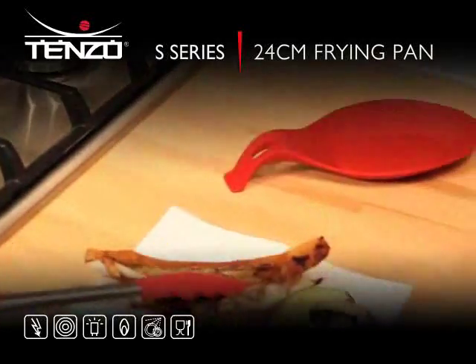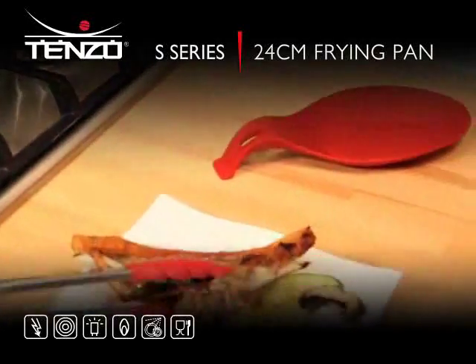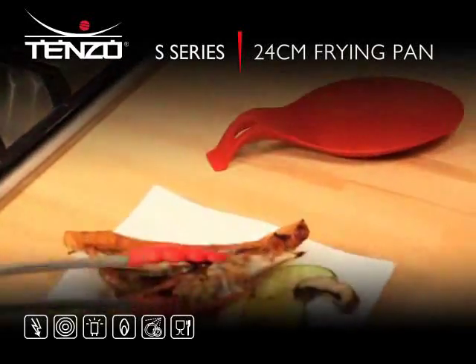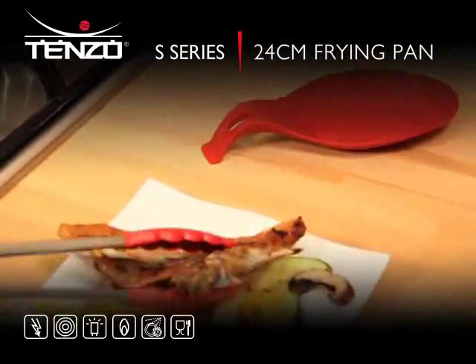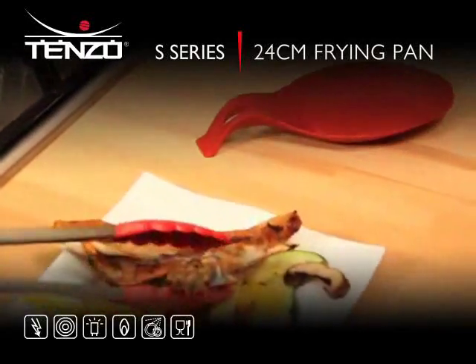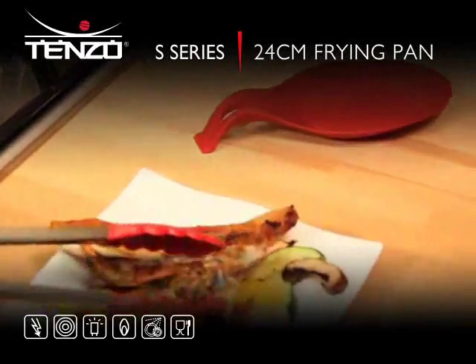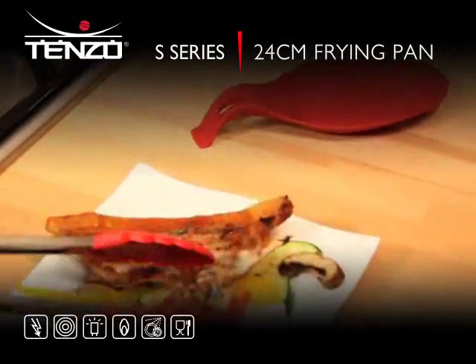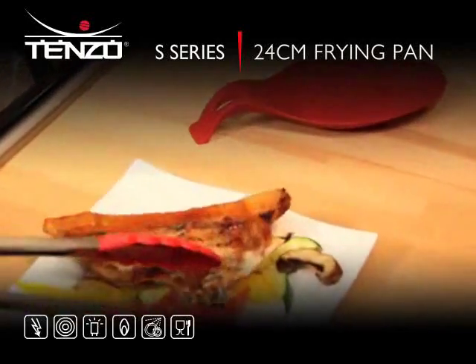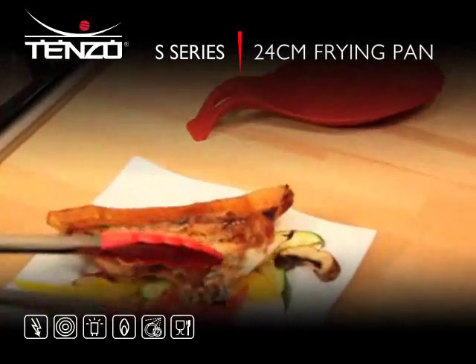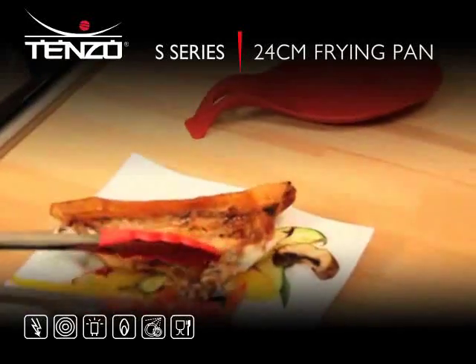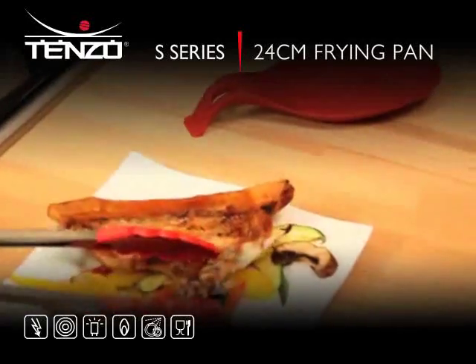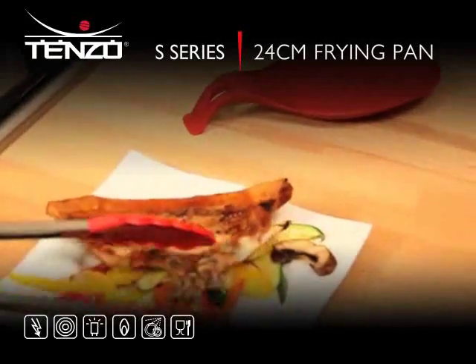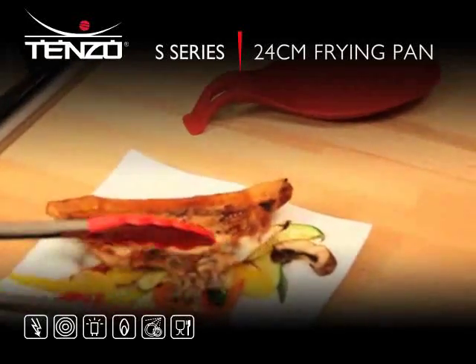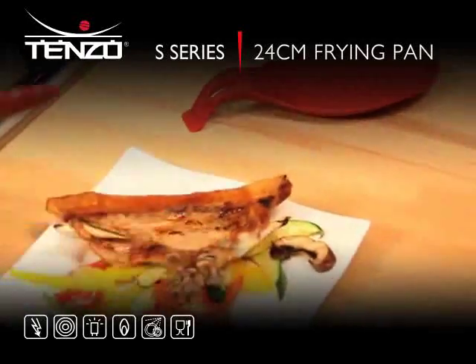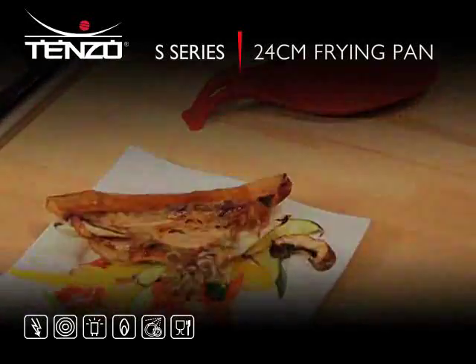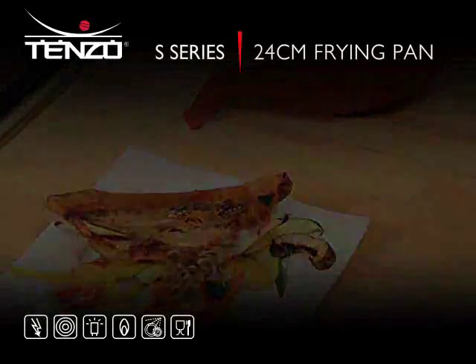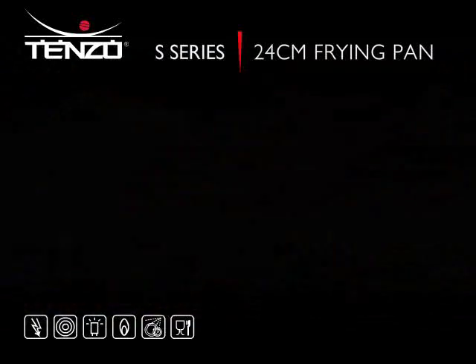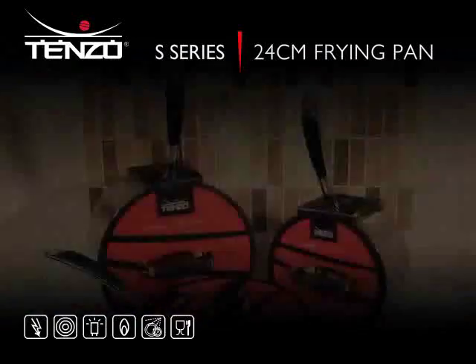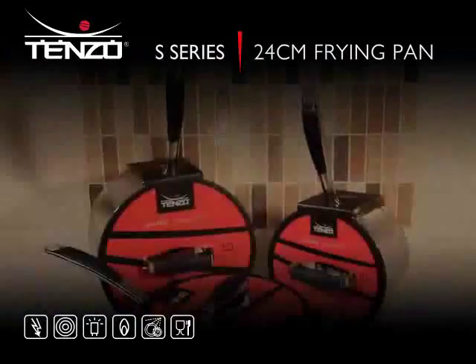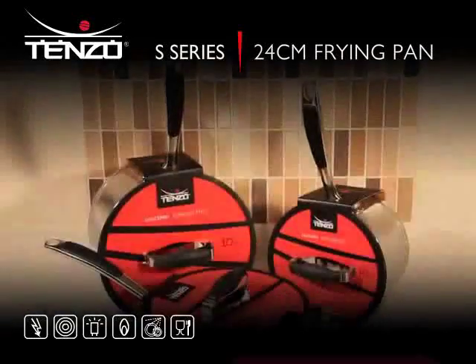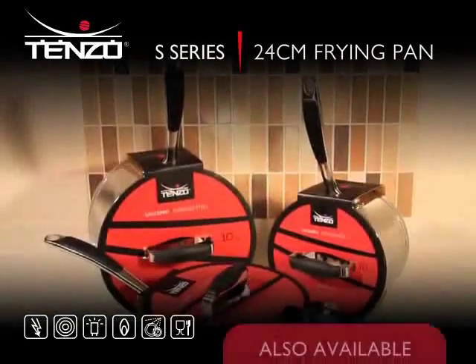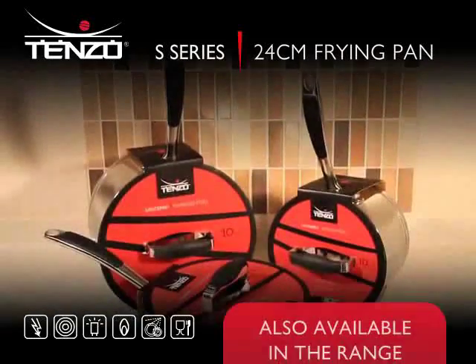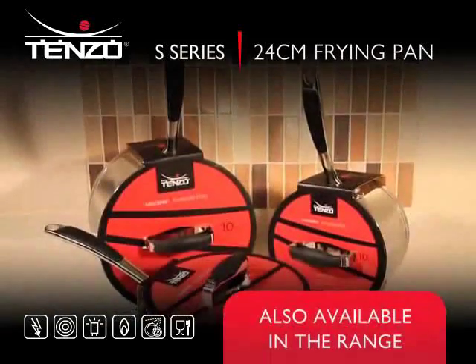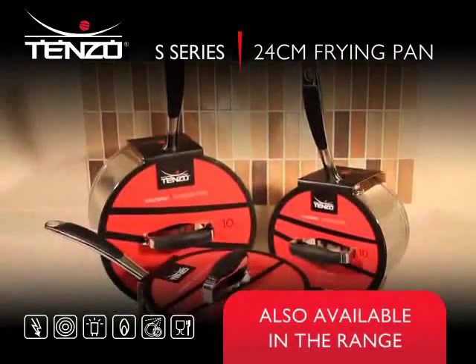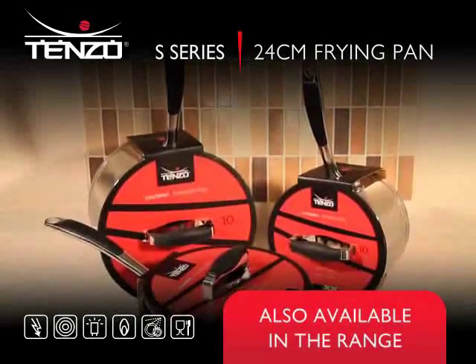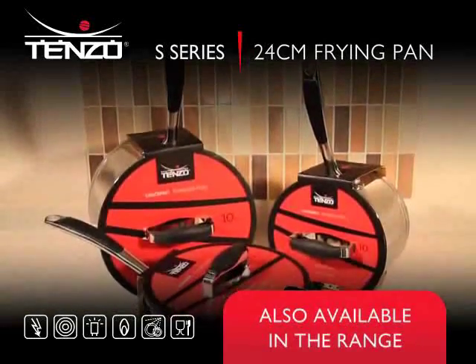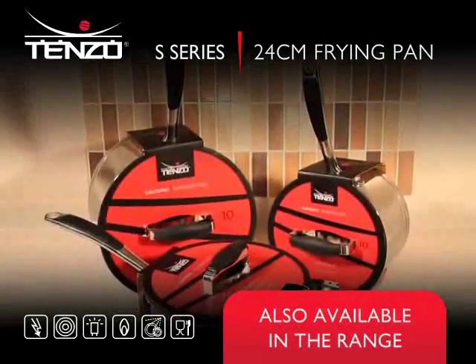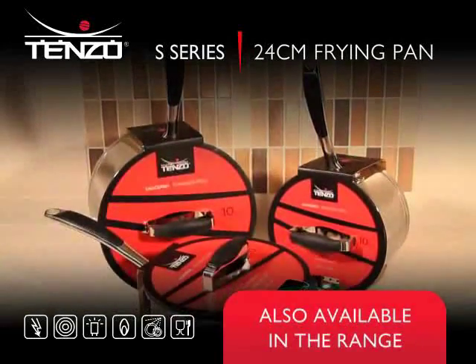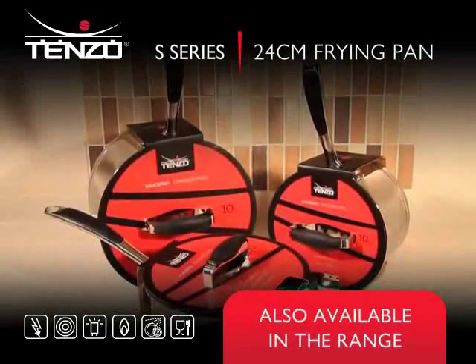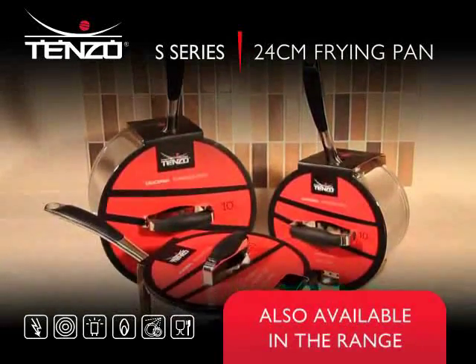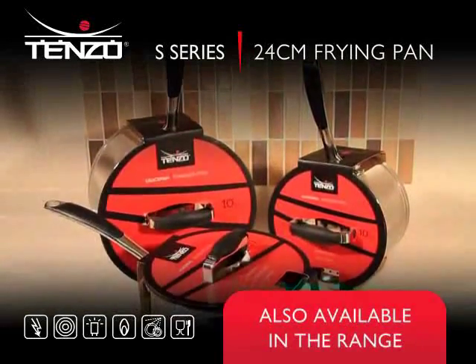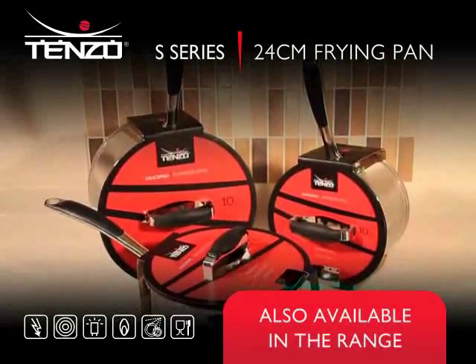Also available in the S-series range are the 16, 18, and 20cm saucepans.